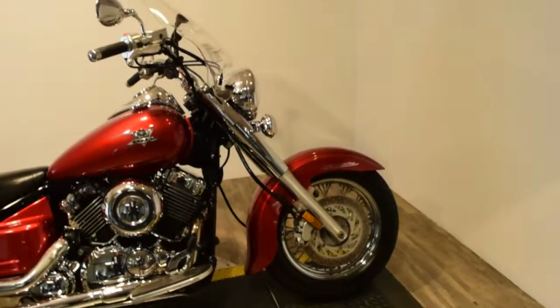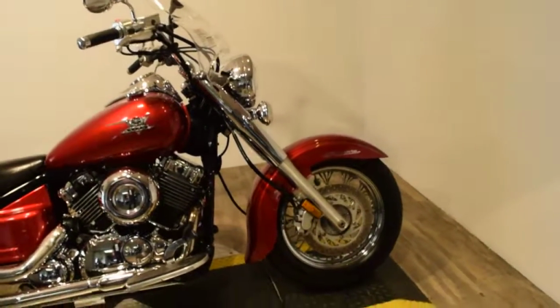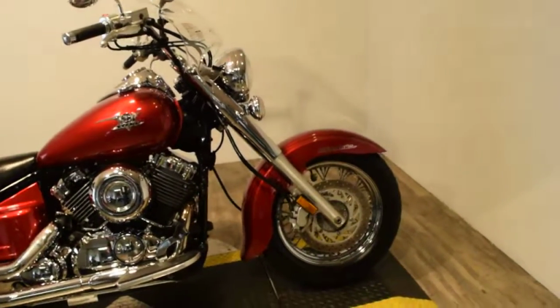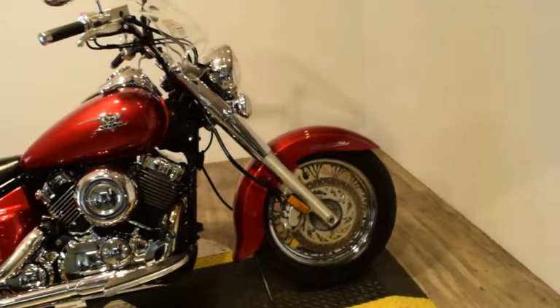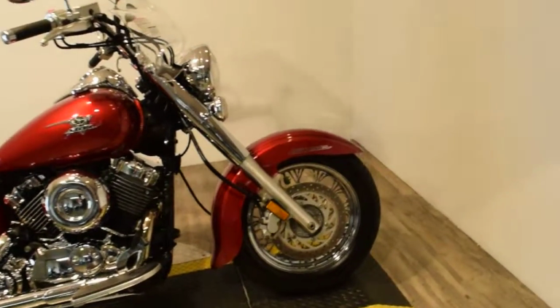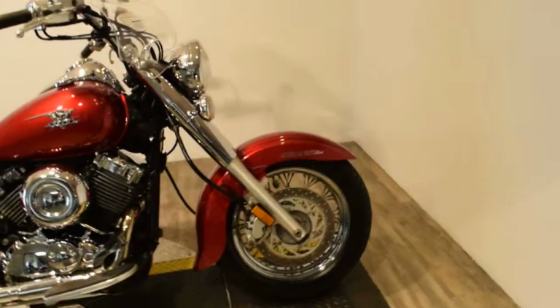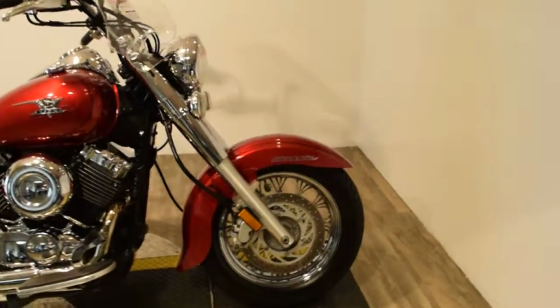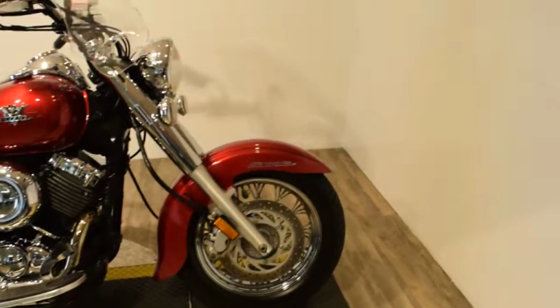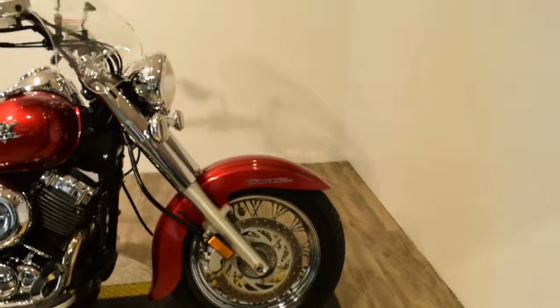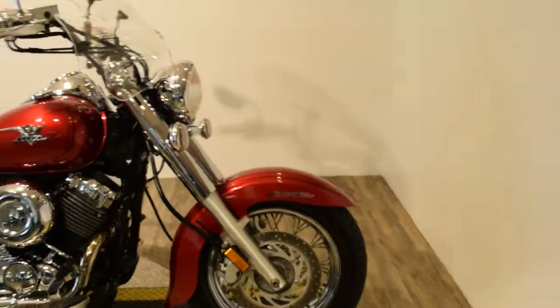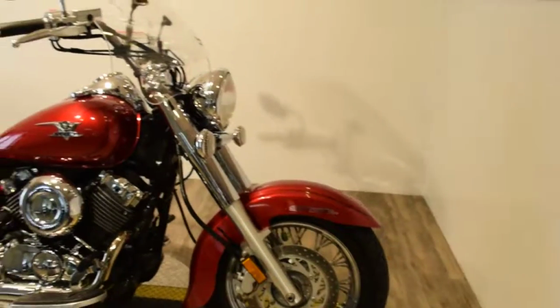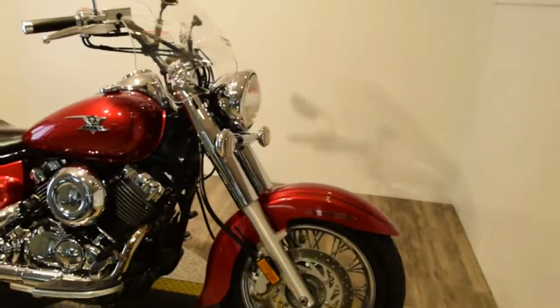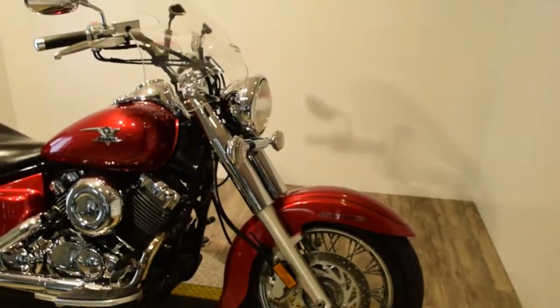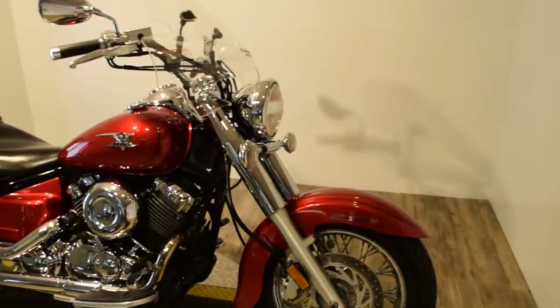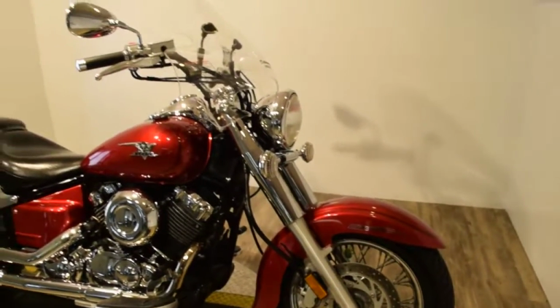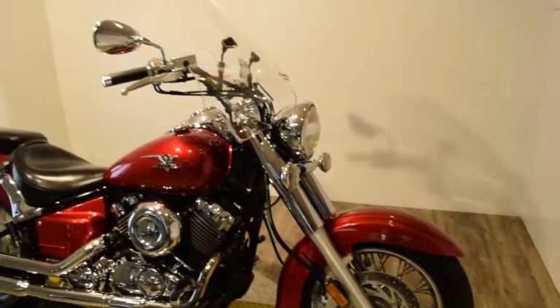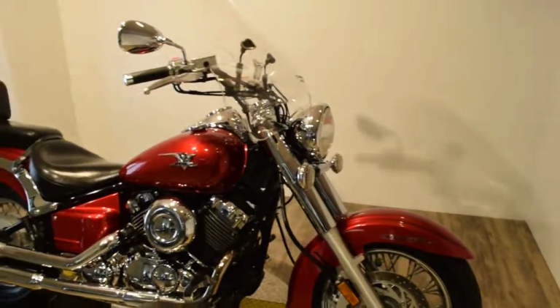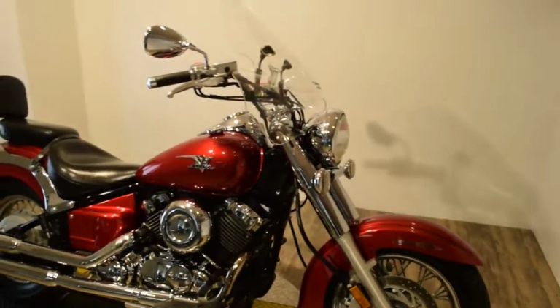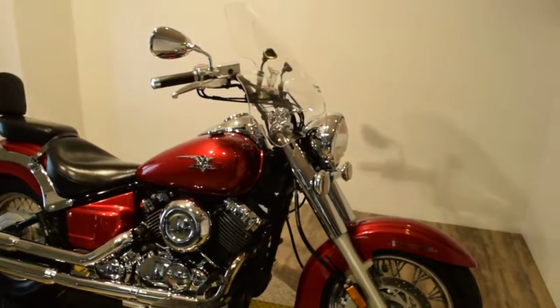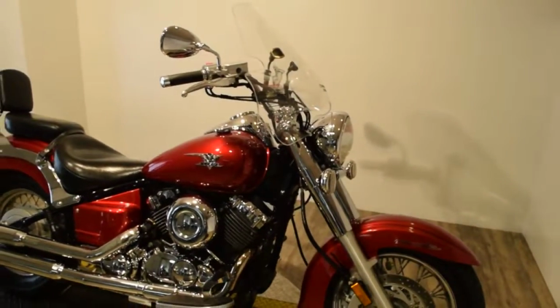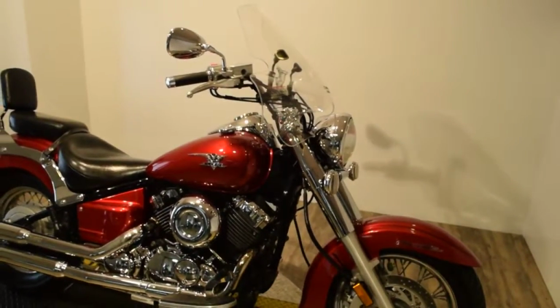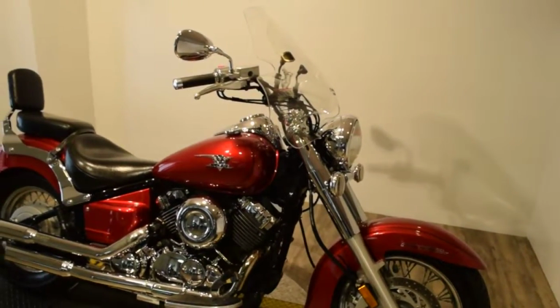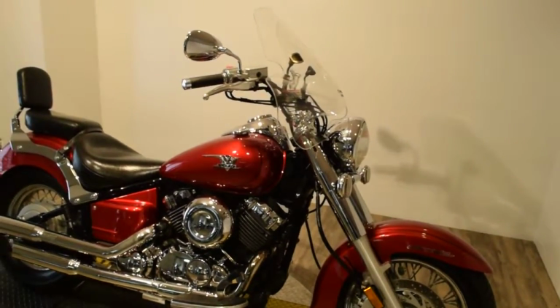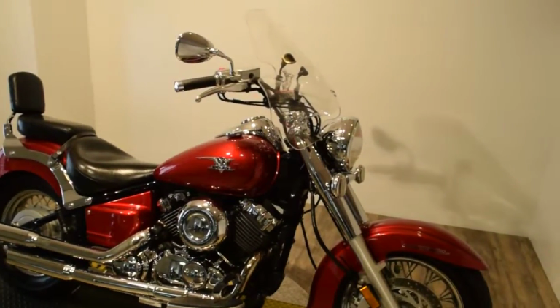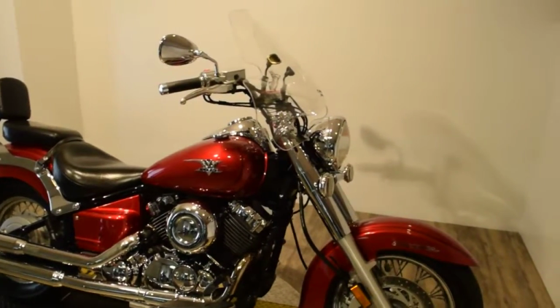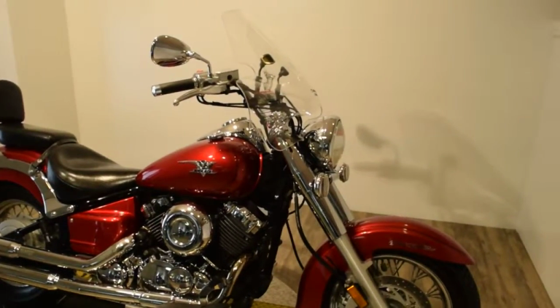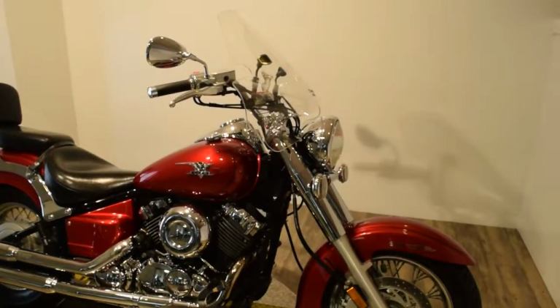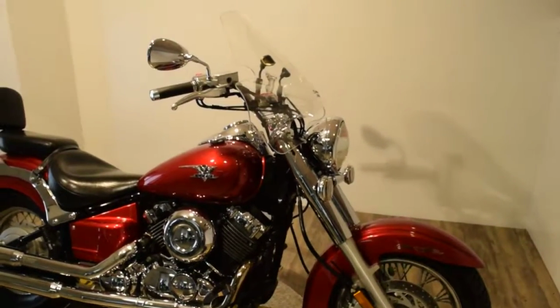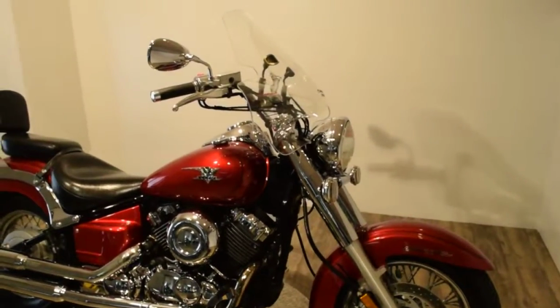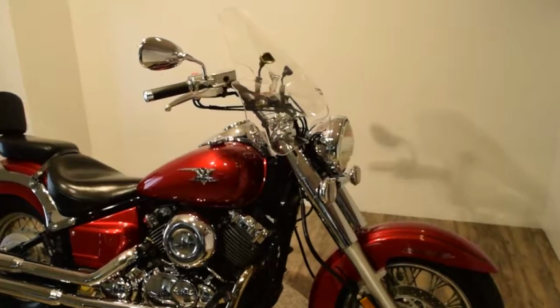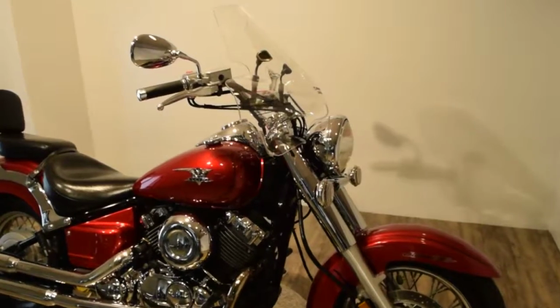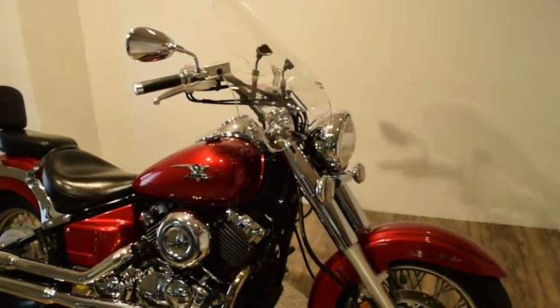Tires are in great condition on this bike. It has been serviced and safety inspected, and it's ready for the road.